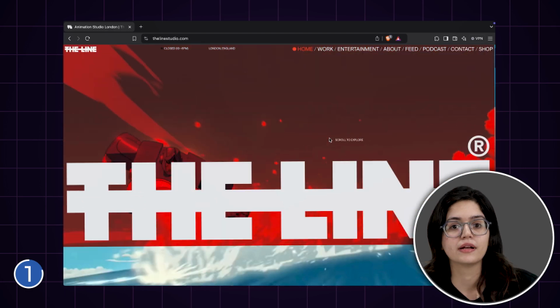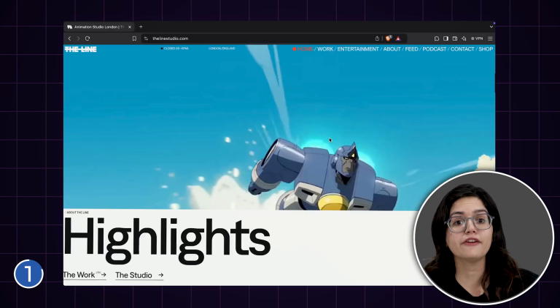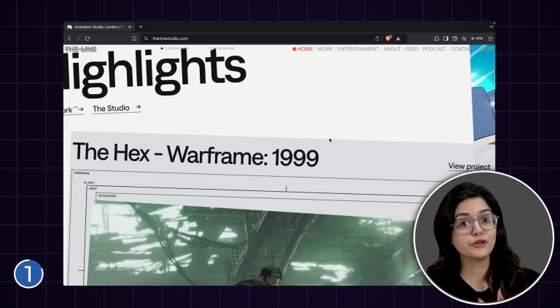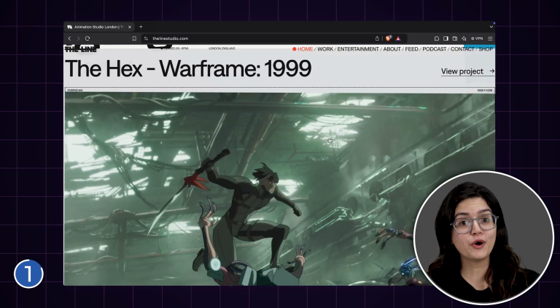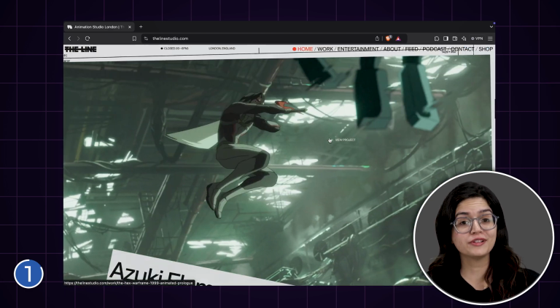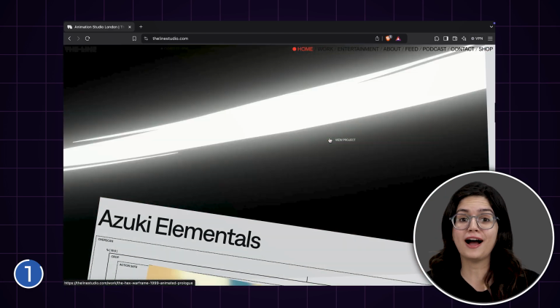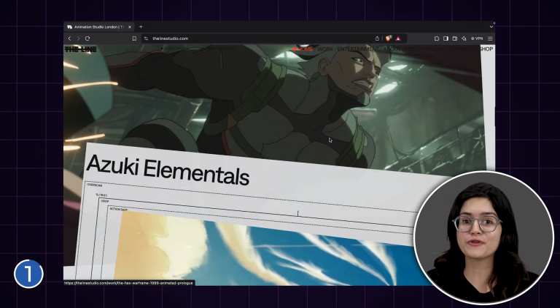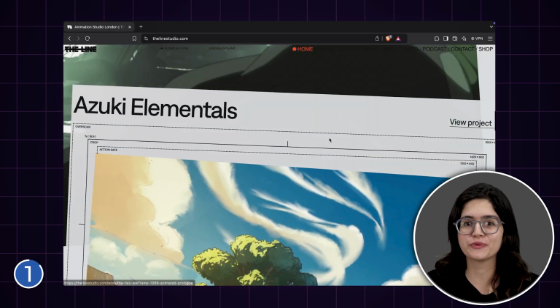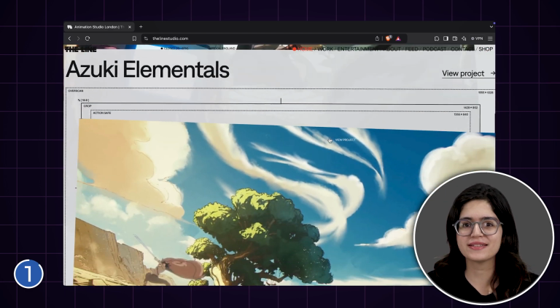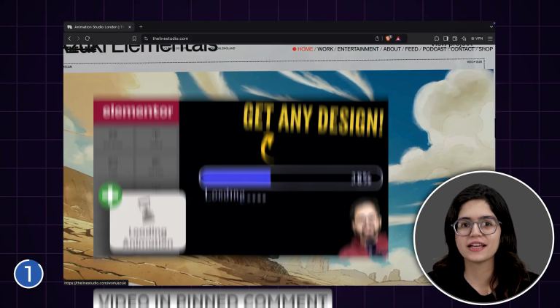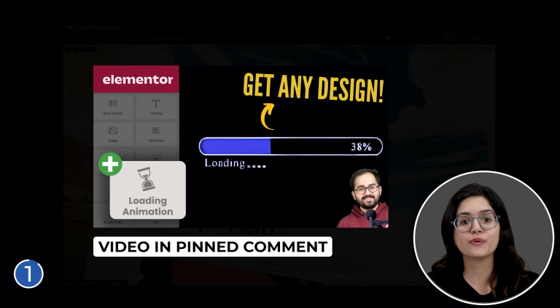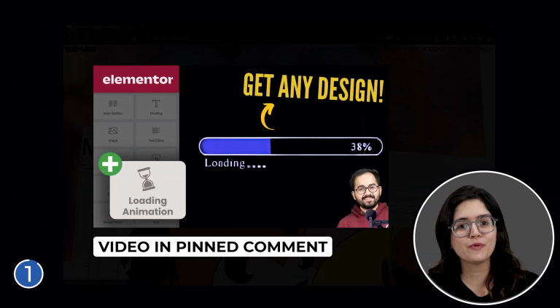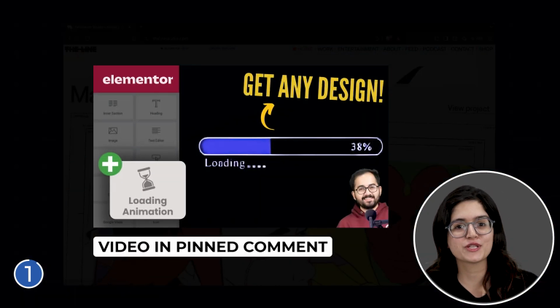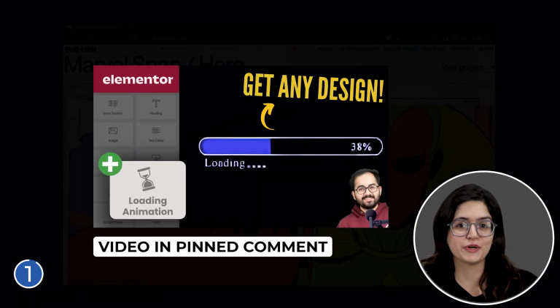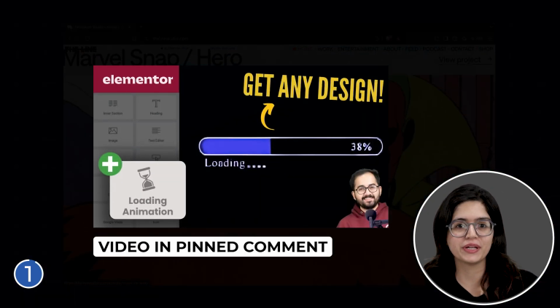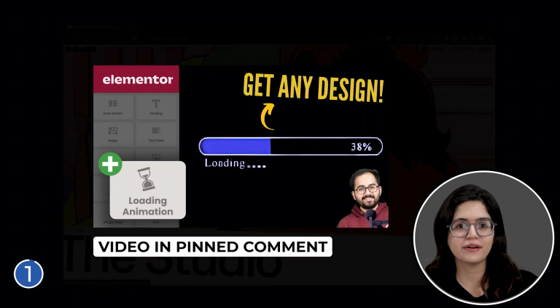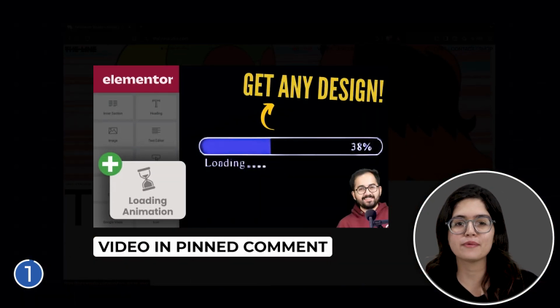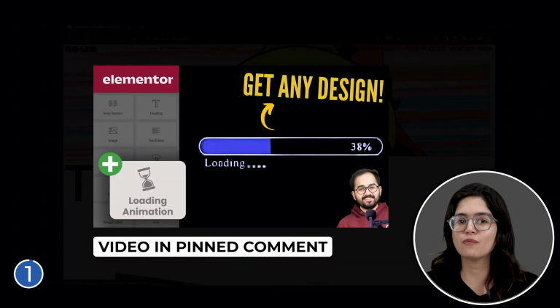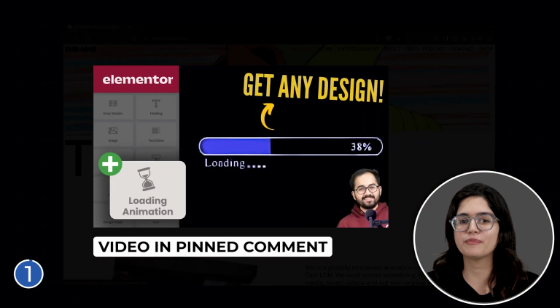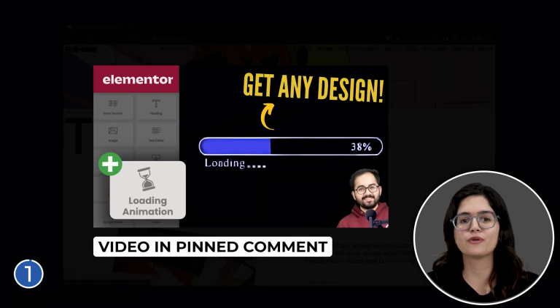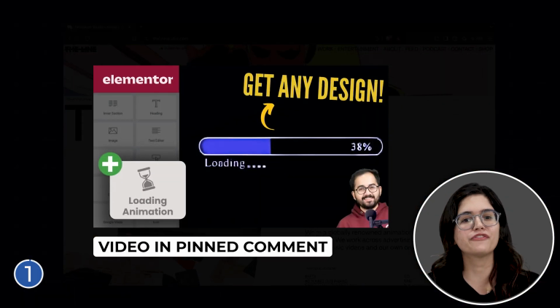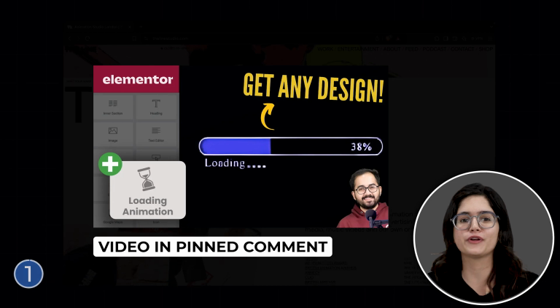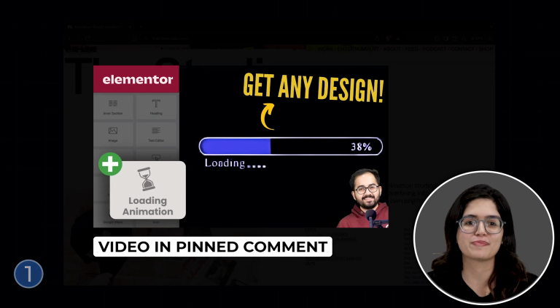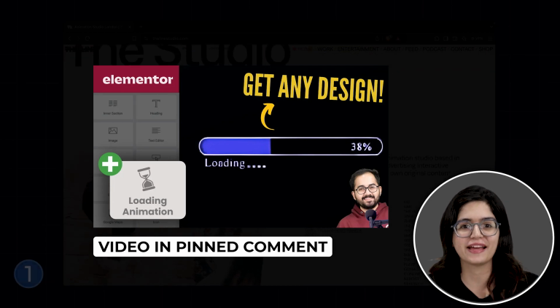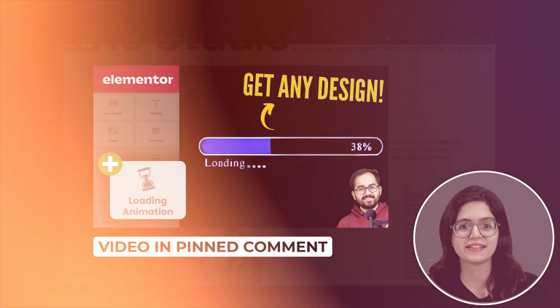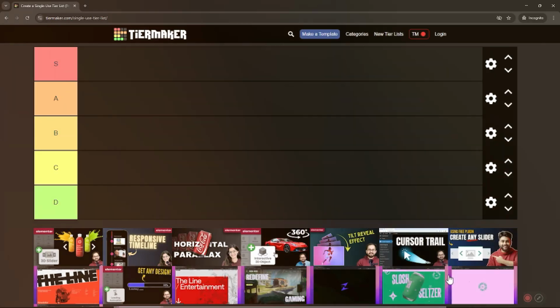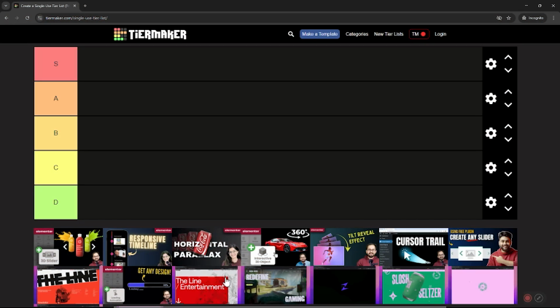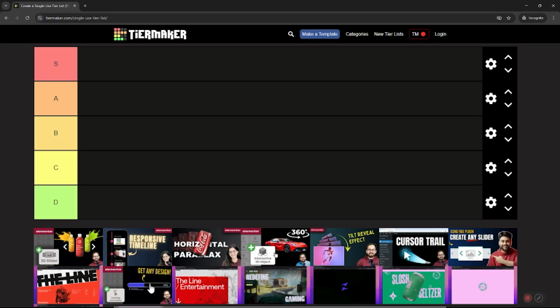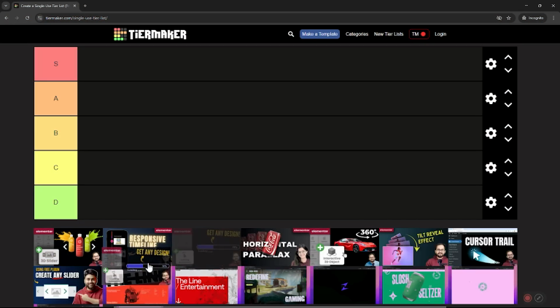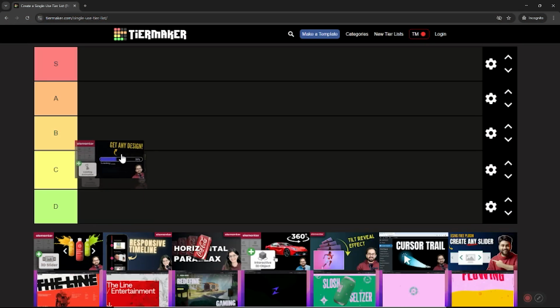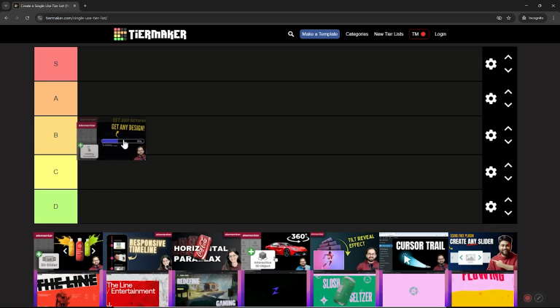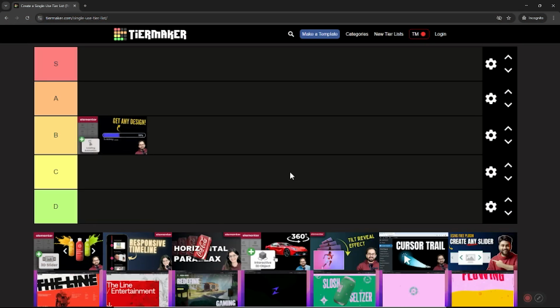If you want to learn how to do this, you can watch this video here and make one preloader for your website. I'll rank this at the B tier.